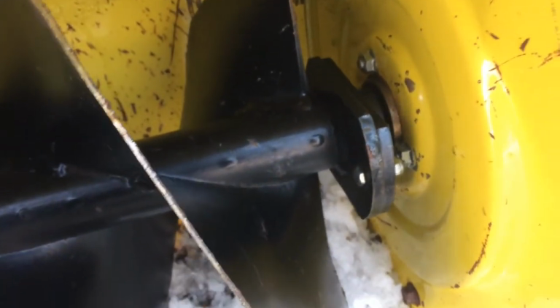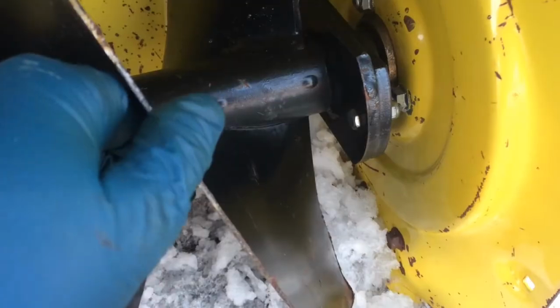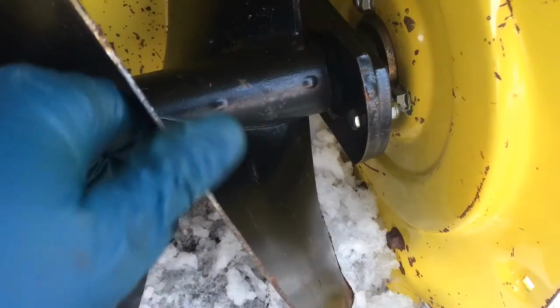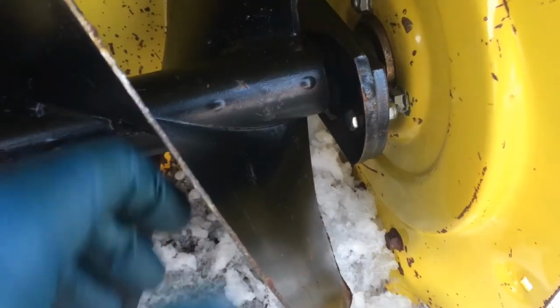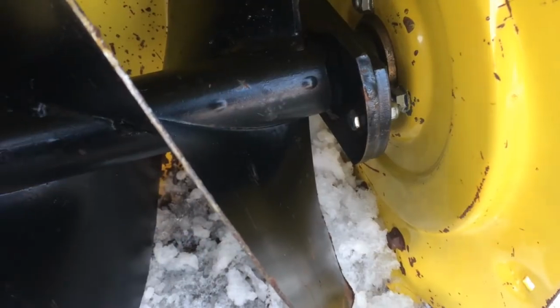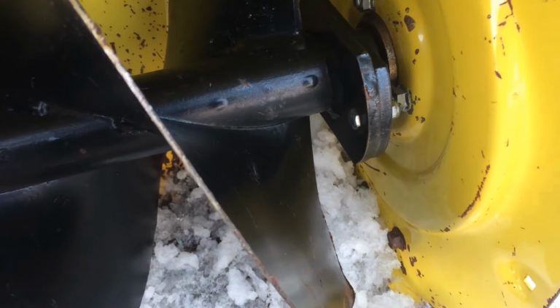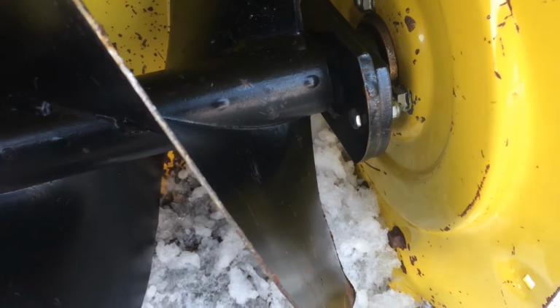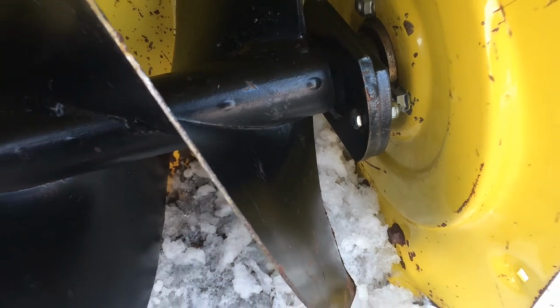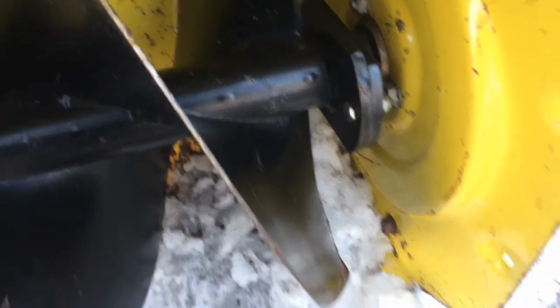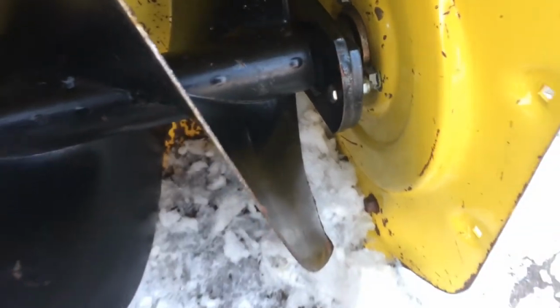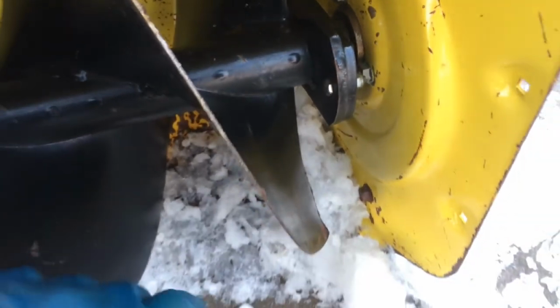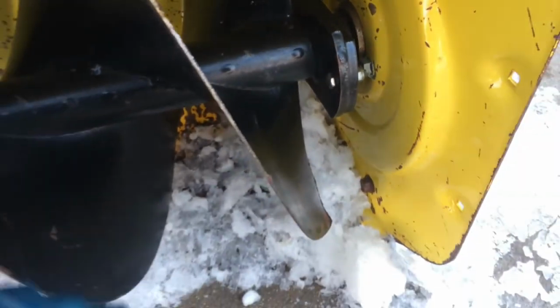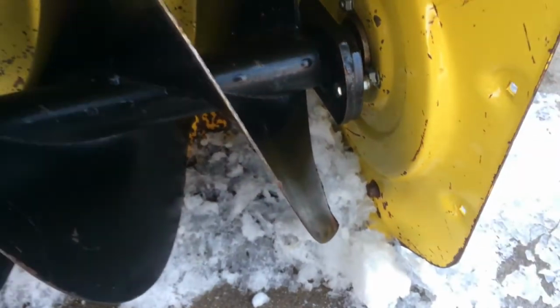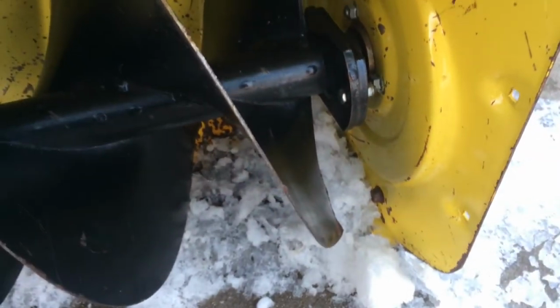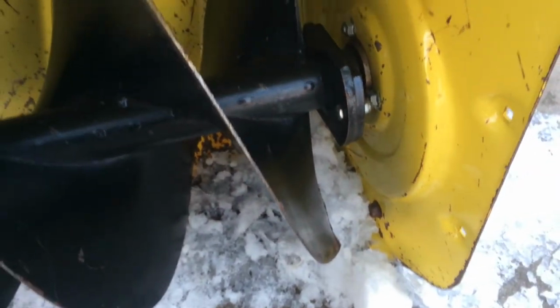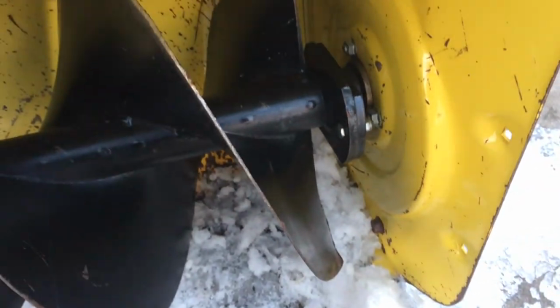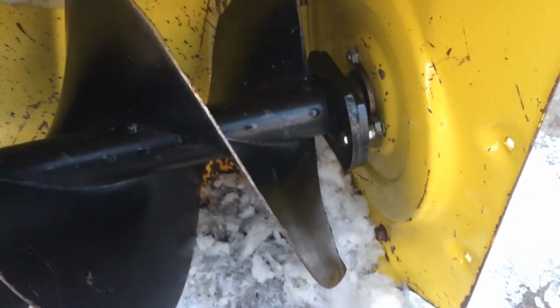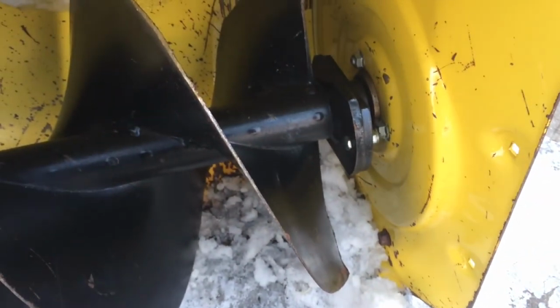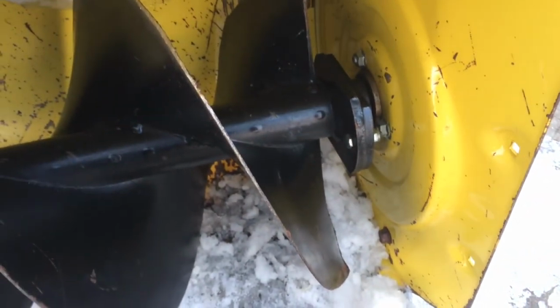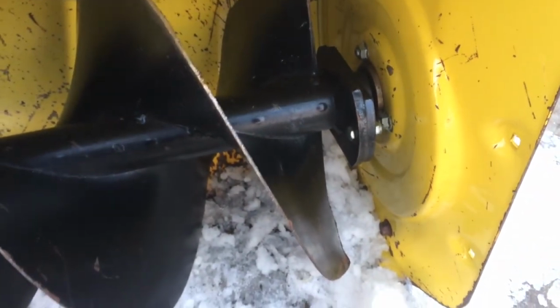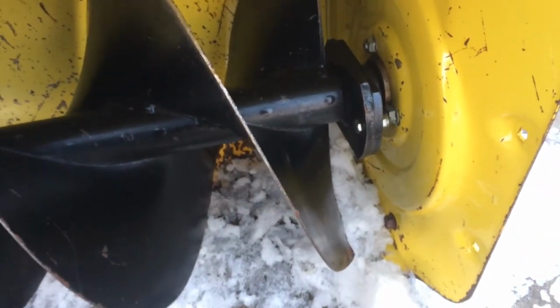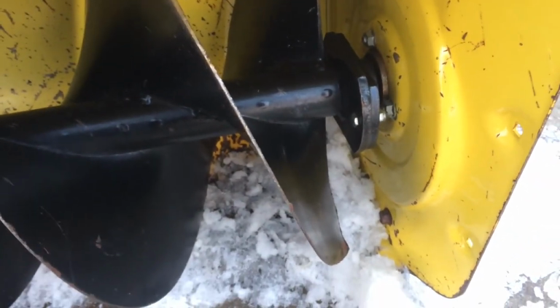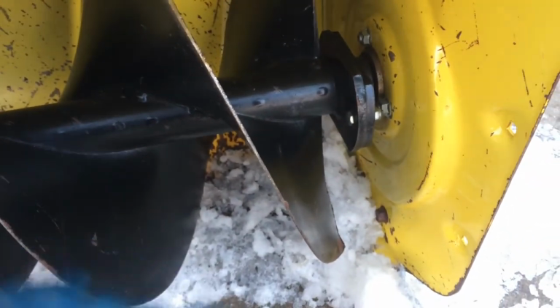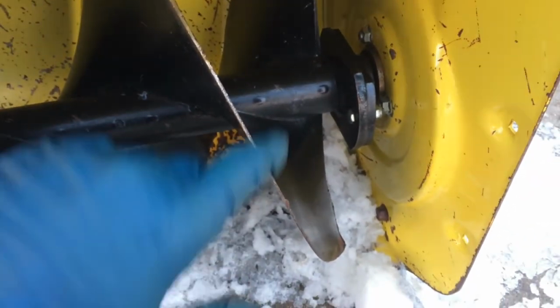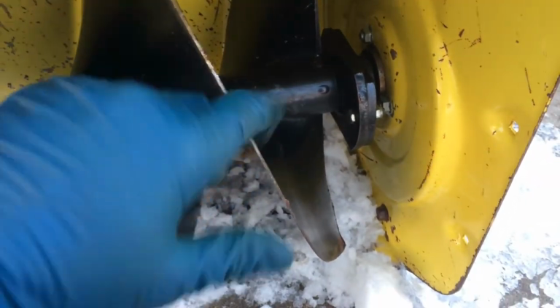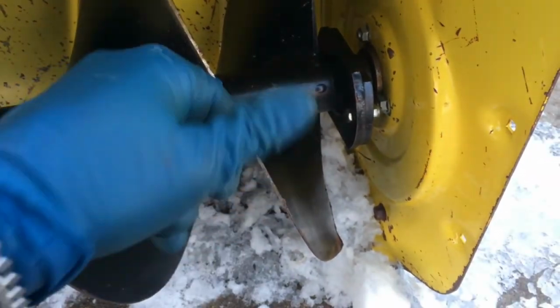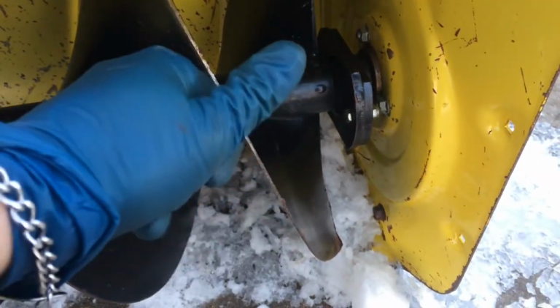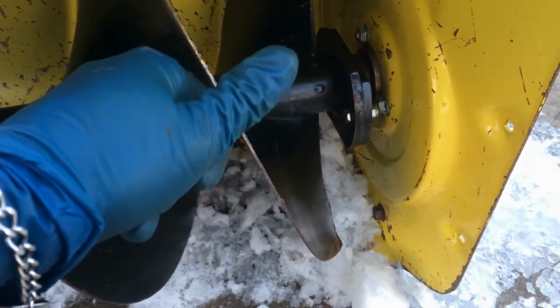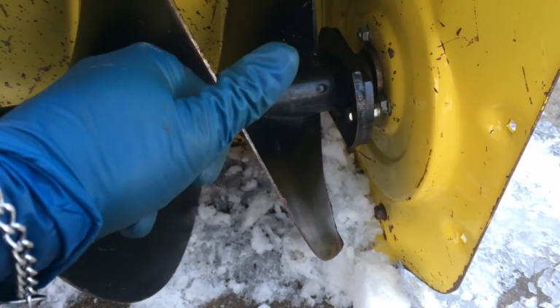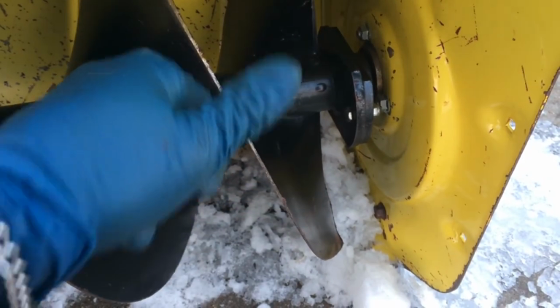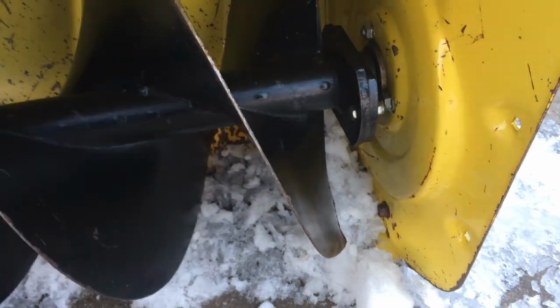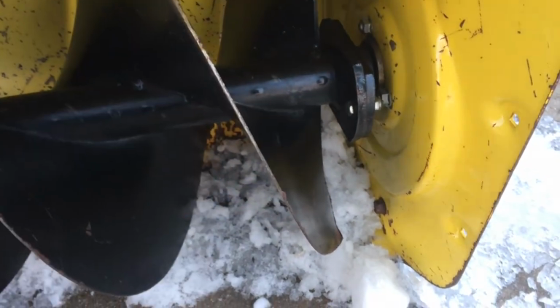I hope this was helpful for you. You can get back to doing your snow removal. Thanks for watching, and good luck with your repair.